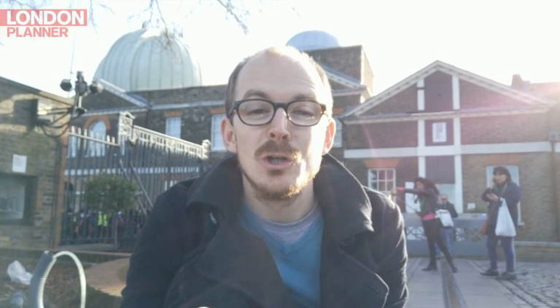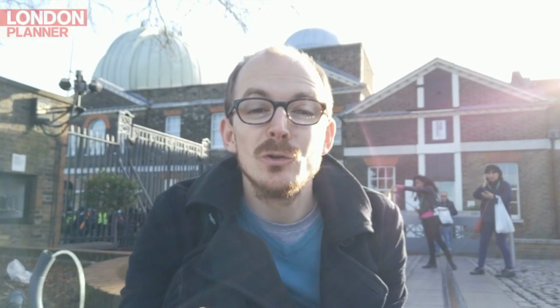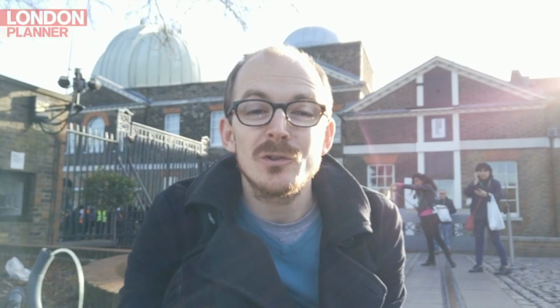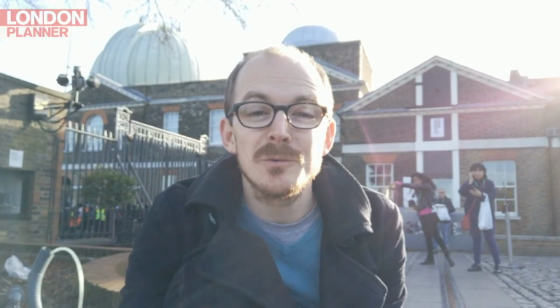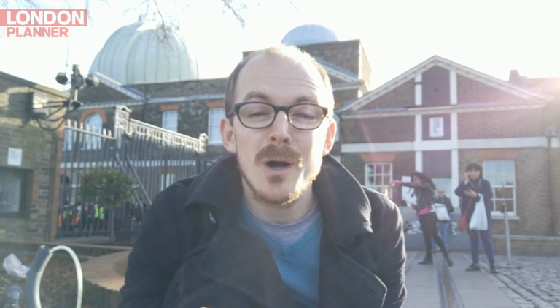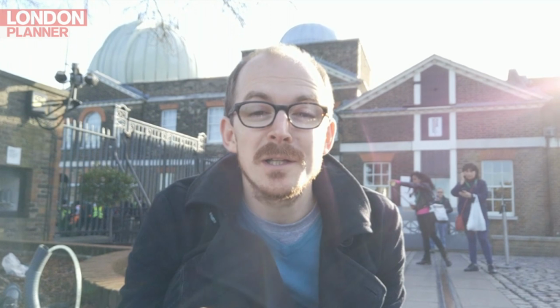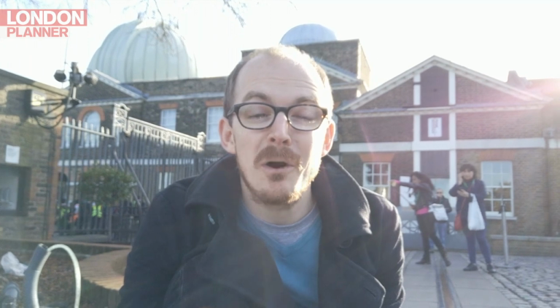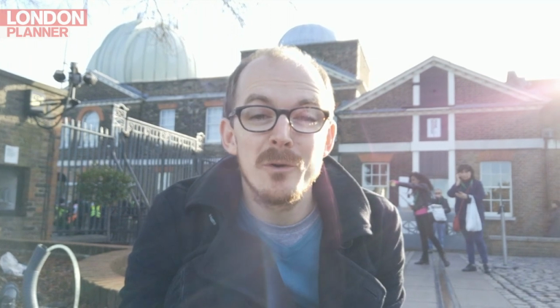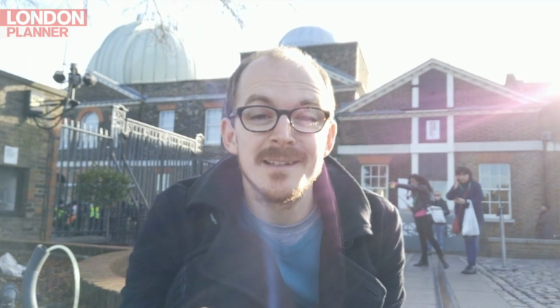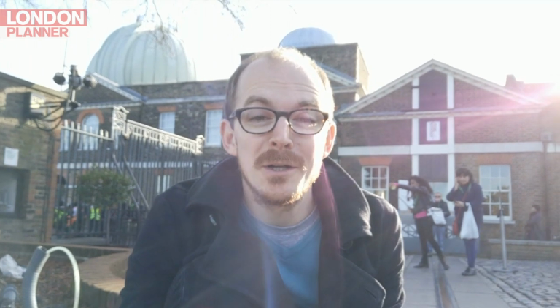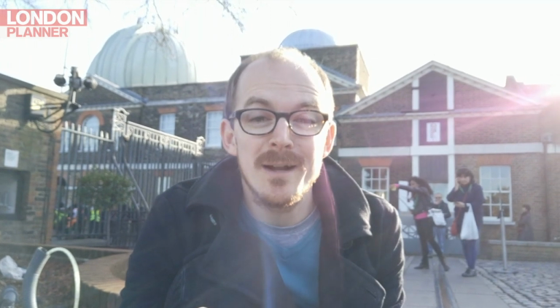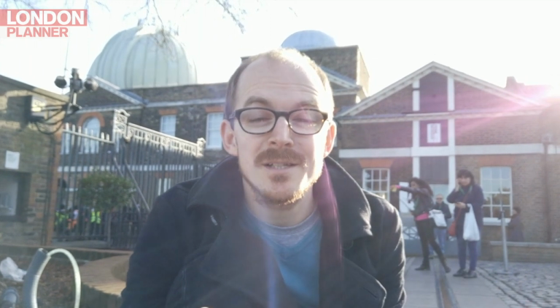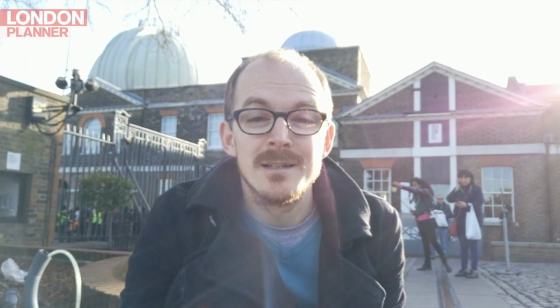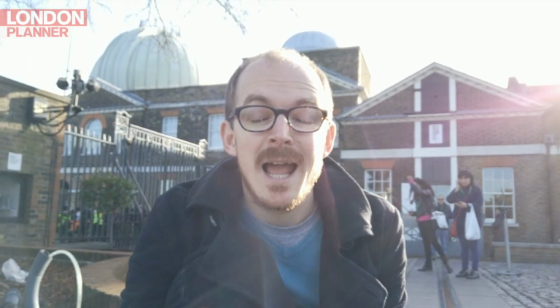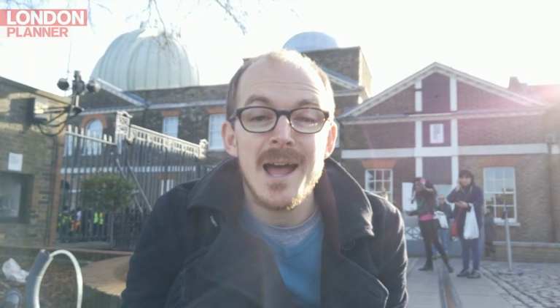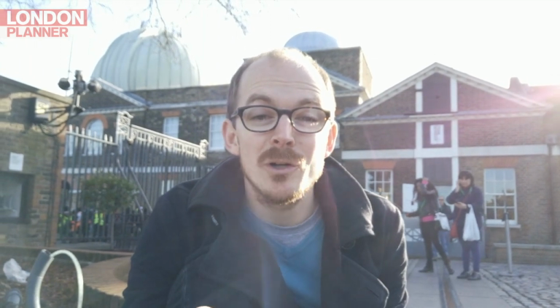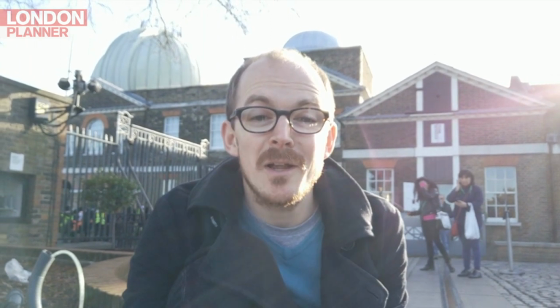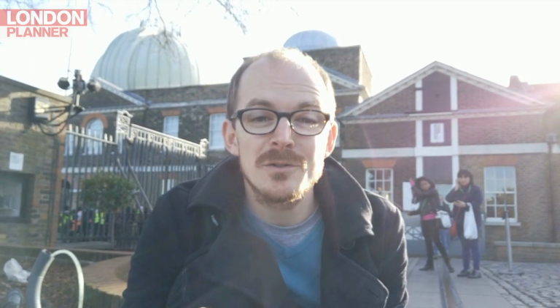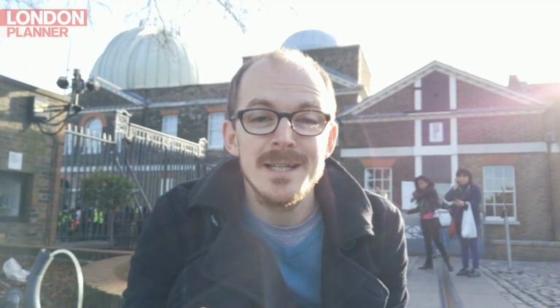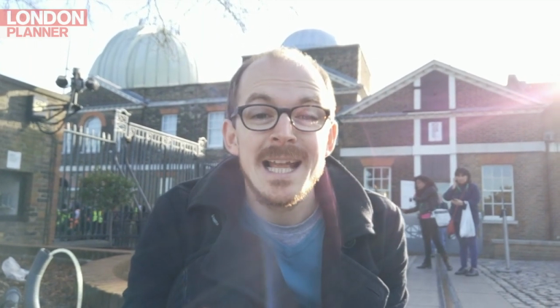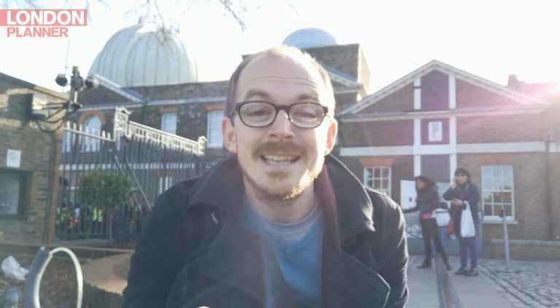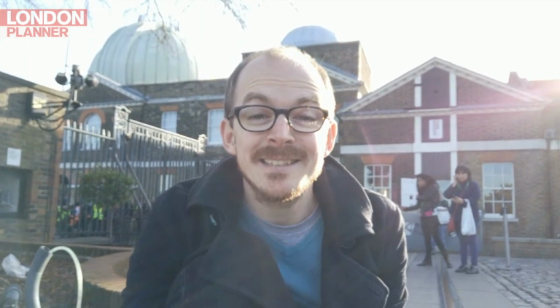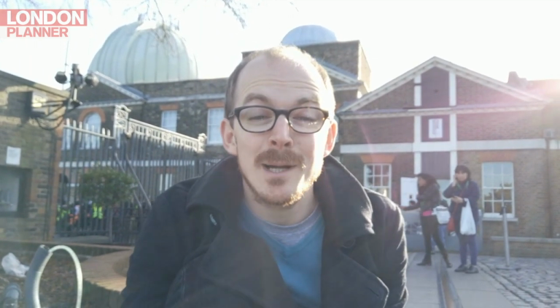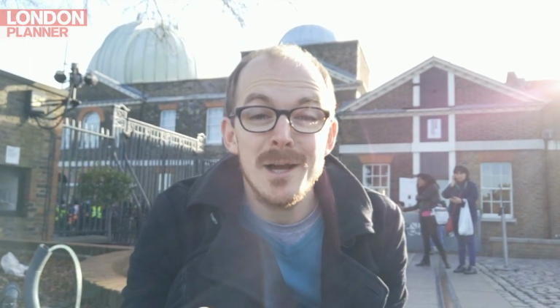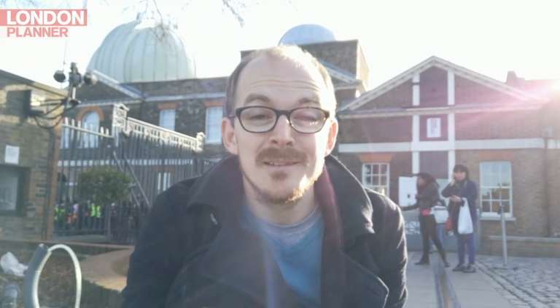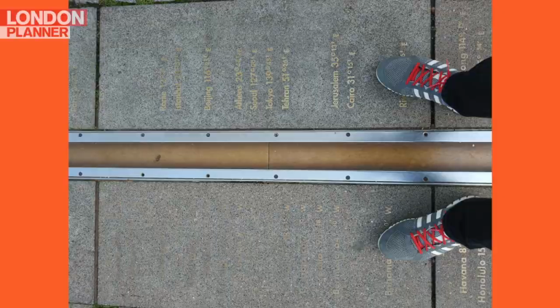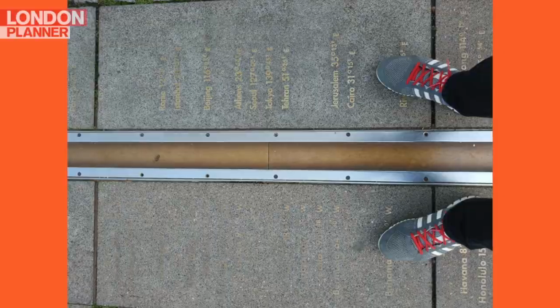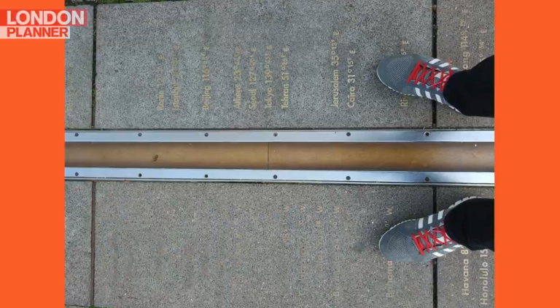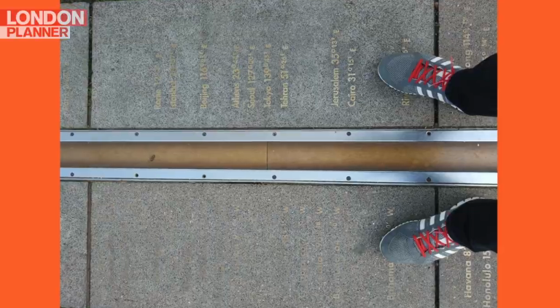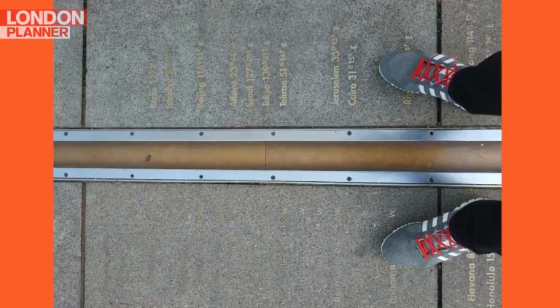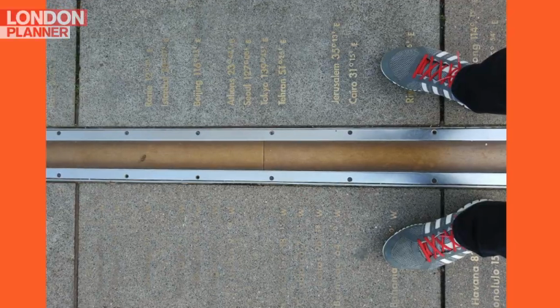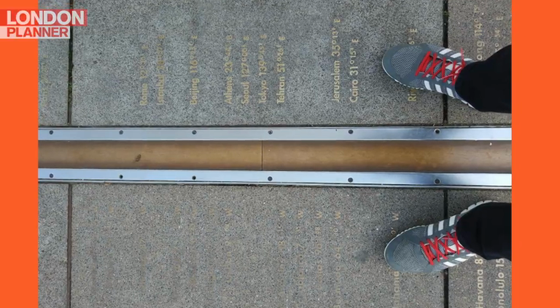You'll straddle the world at the Prime Meridian Line in Greenwich. At the Royal Observatory, this is where the Earth is divided between East and West.